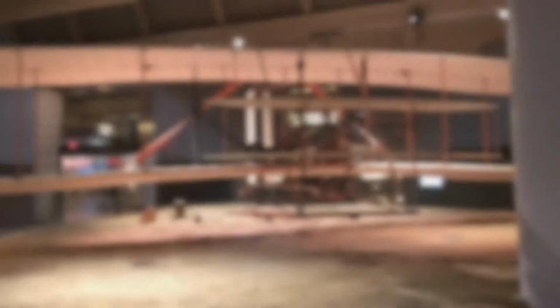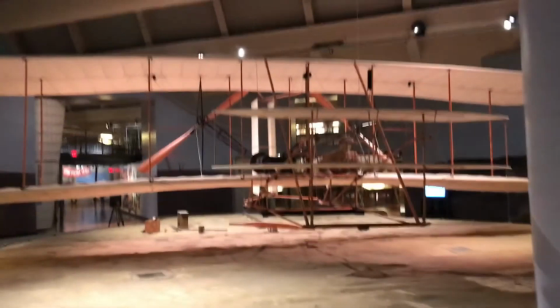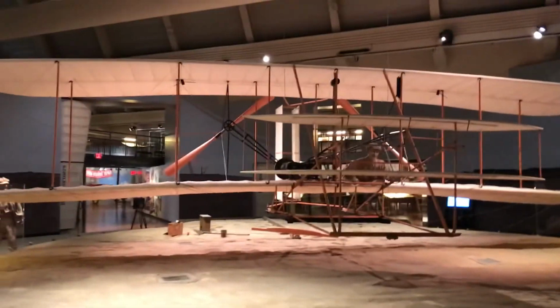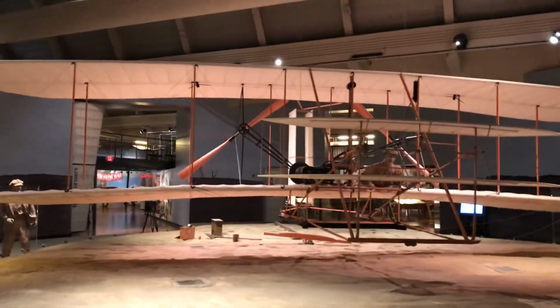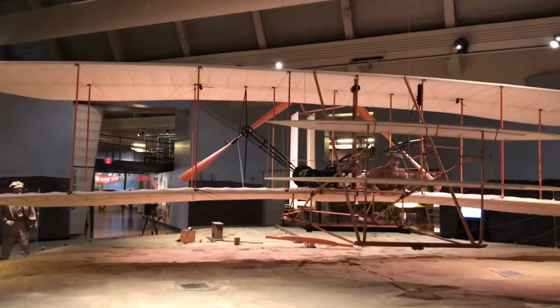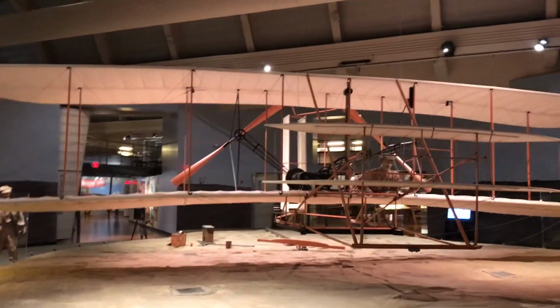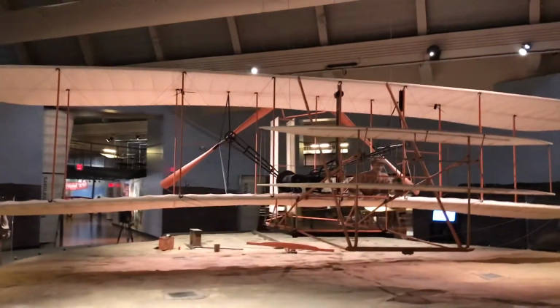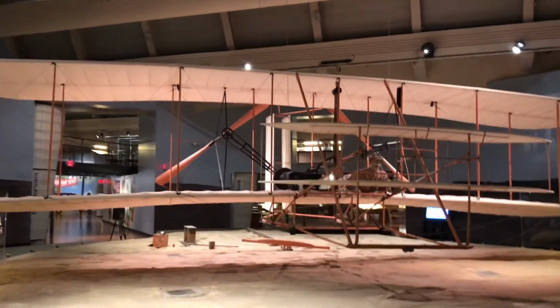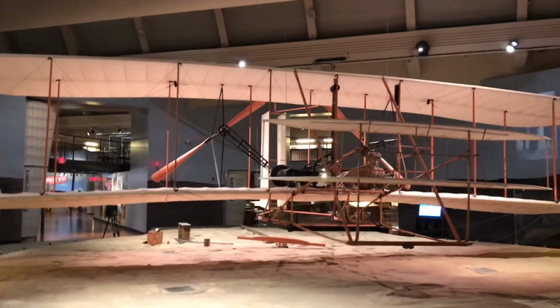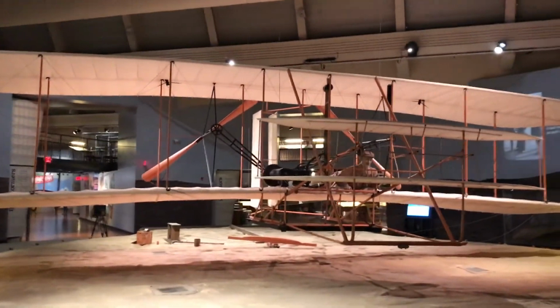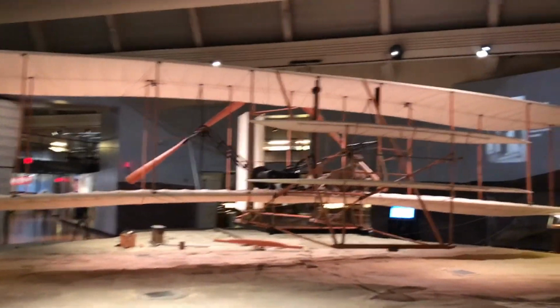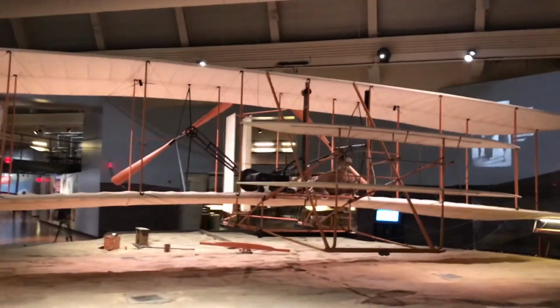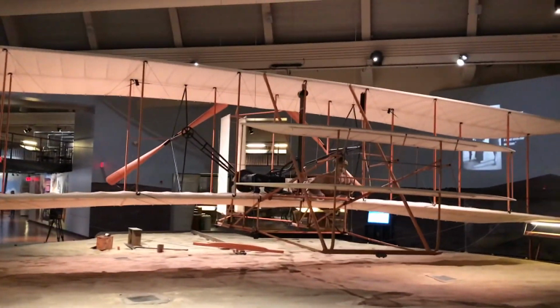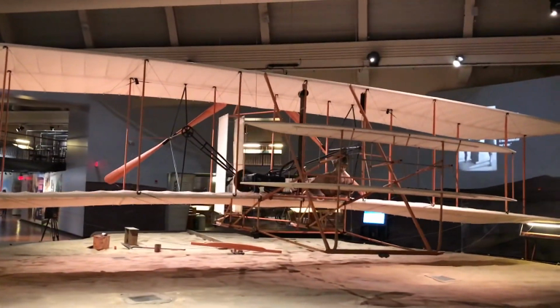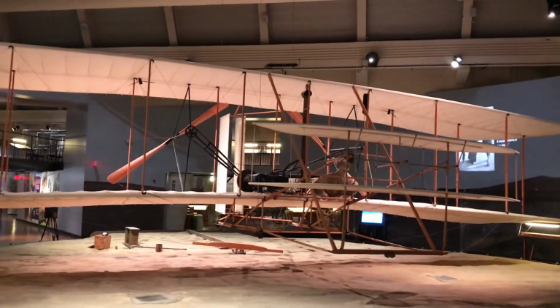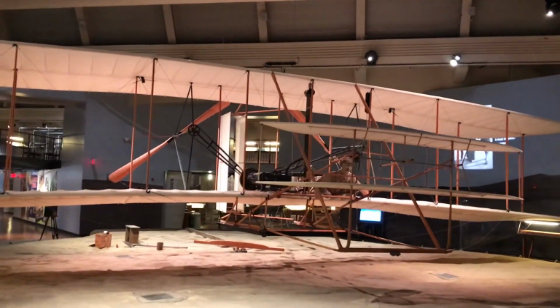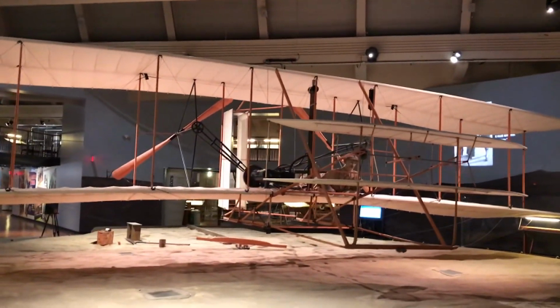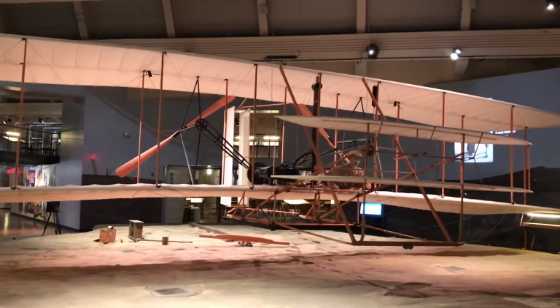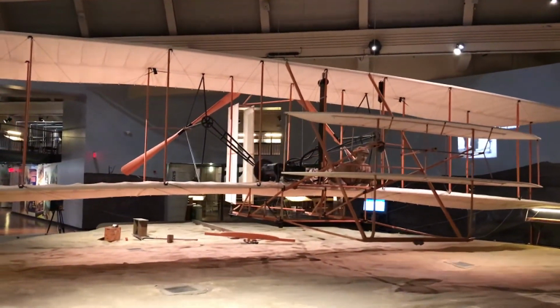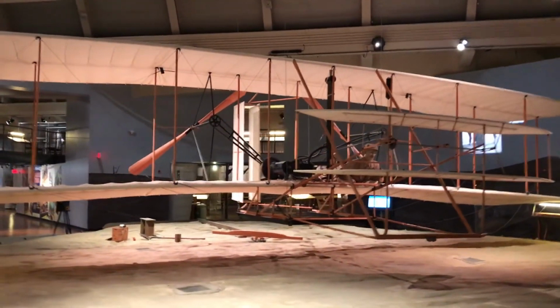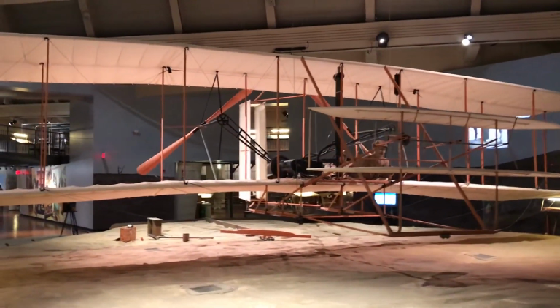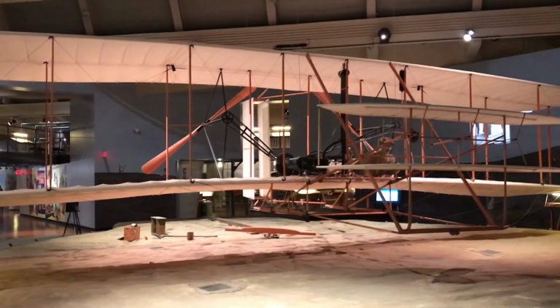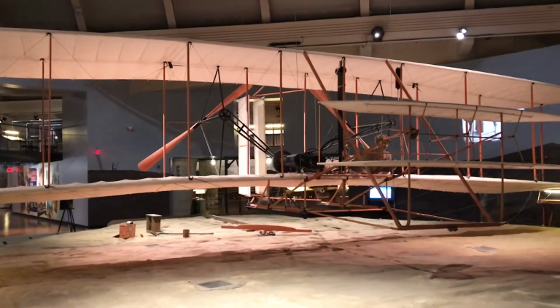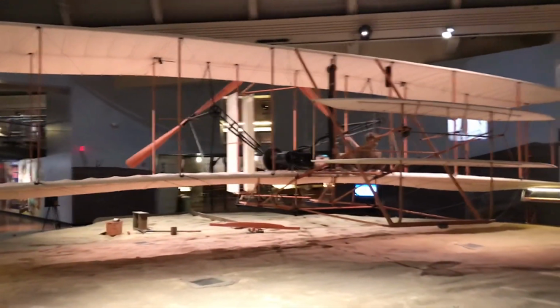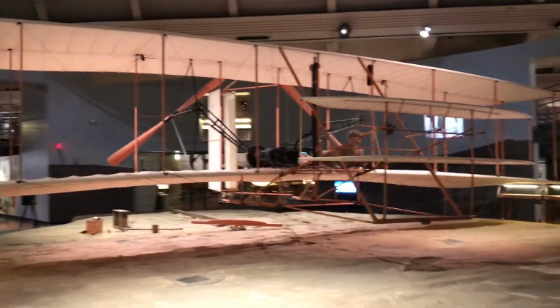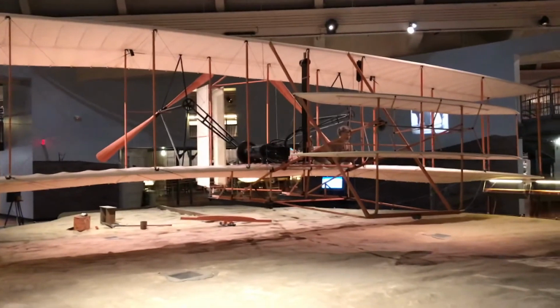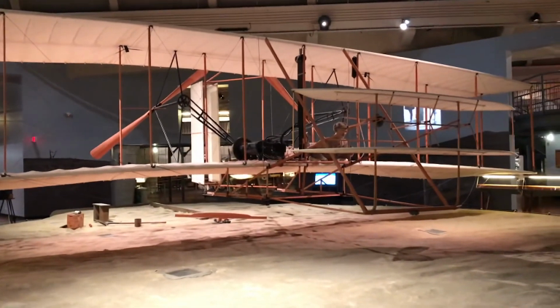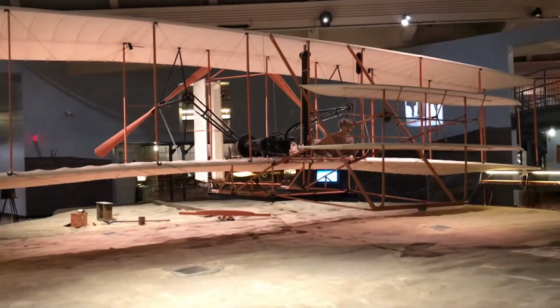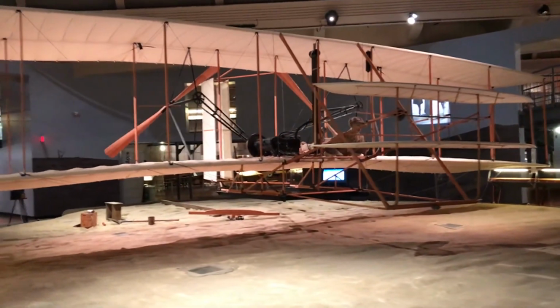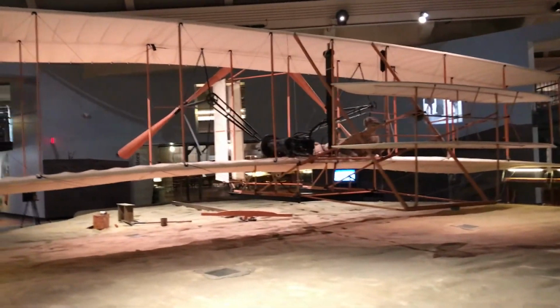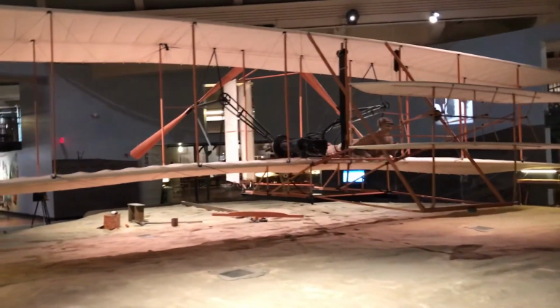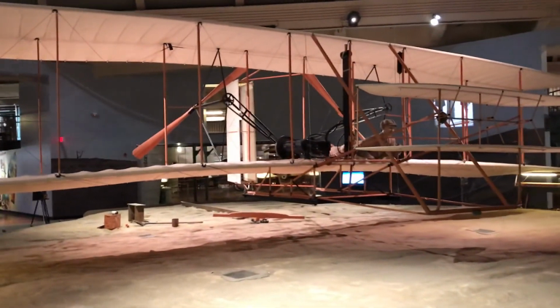This is a recreation of the Wright Brothers flyer. We saw the real one, just saying.